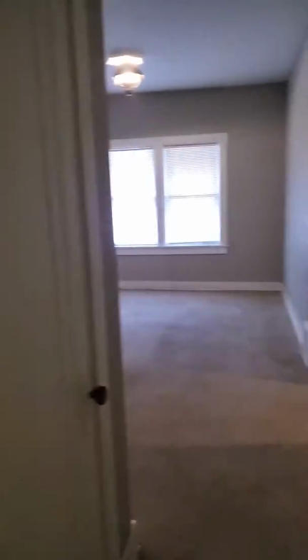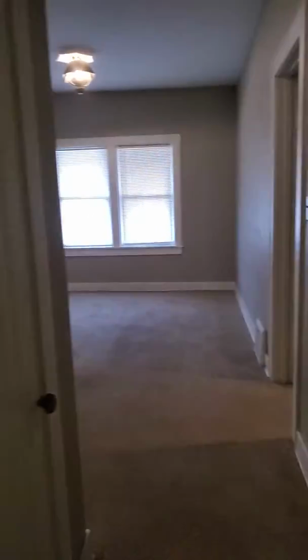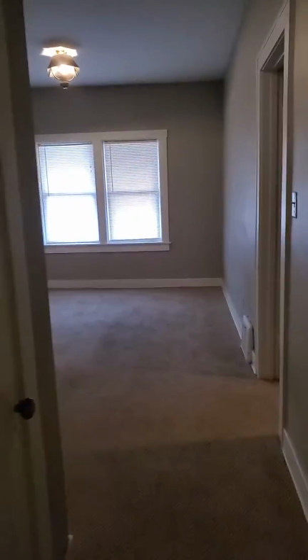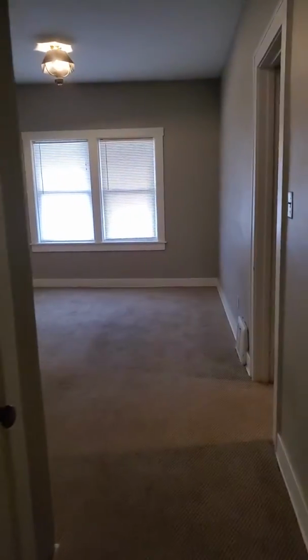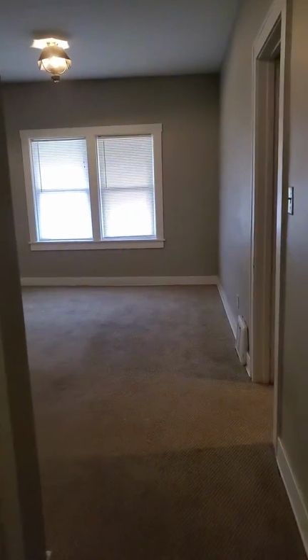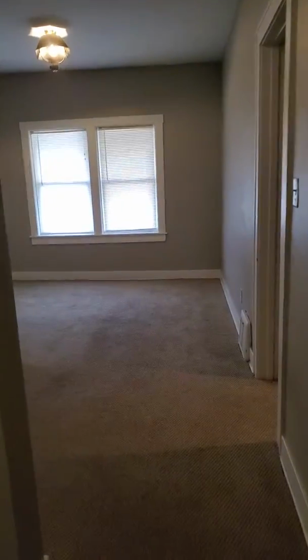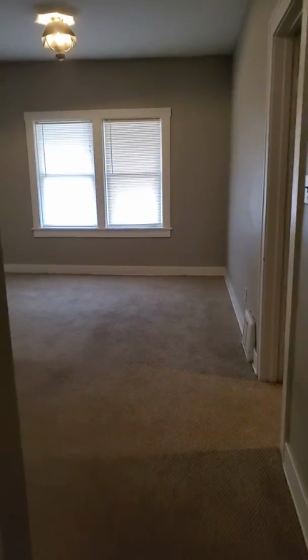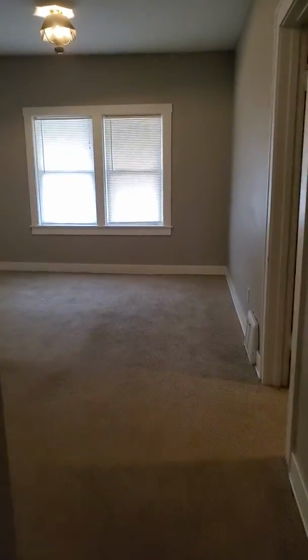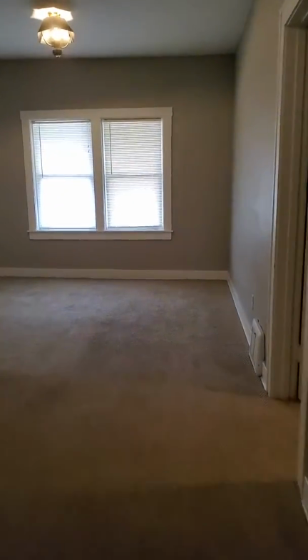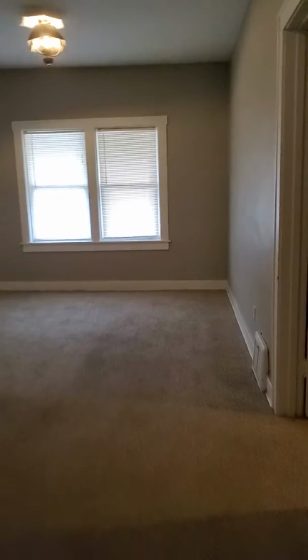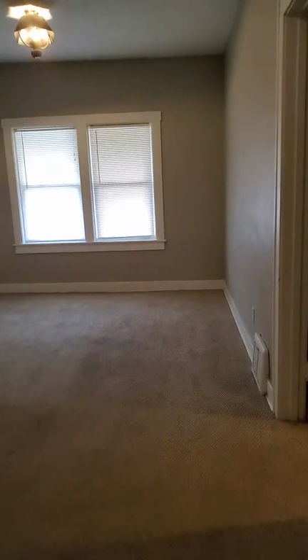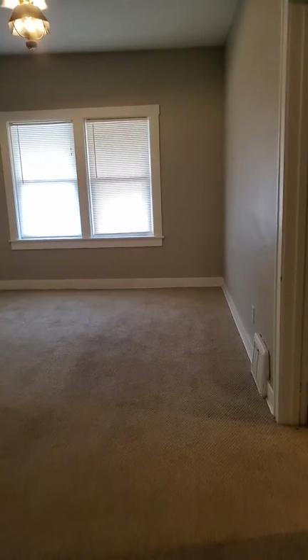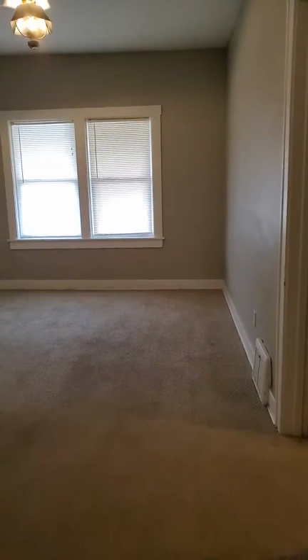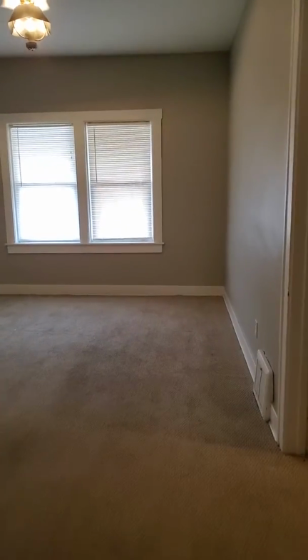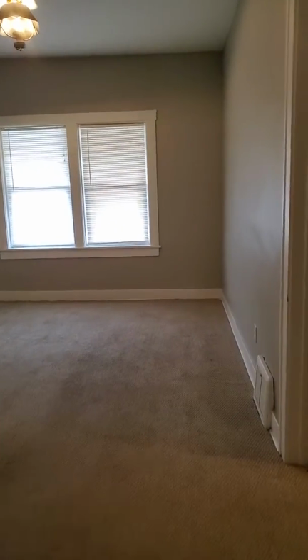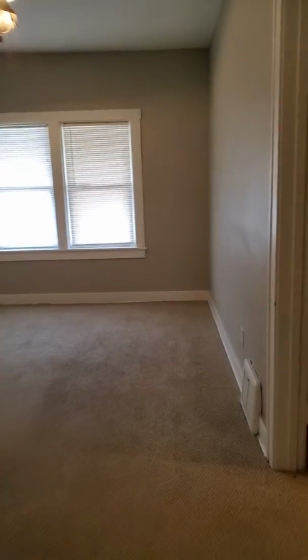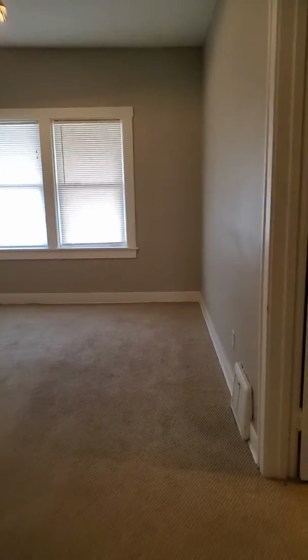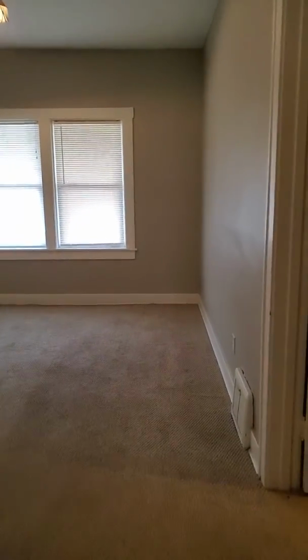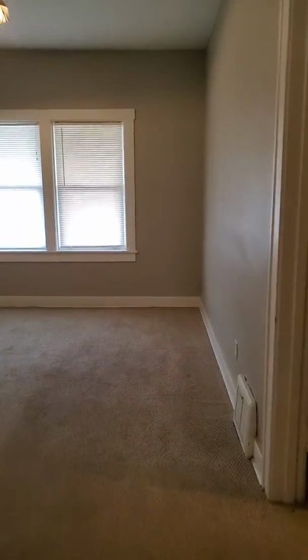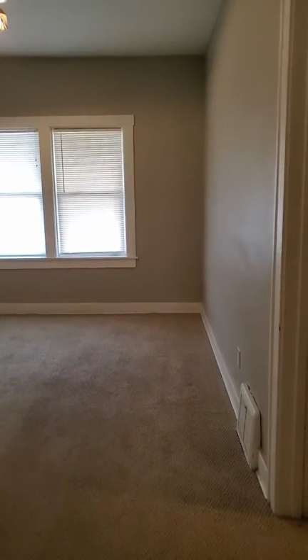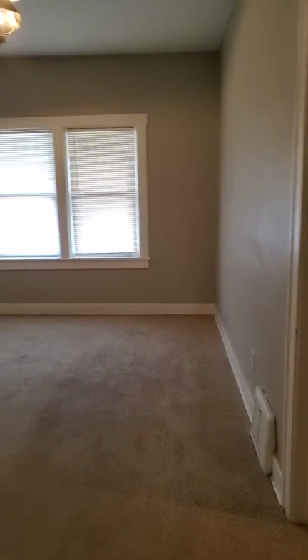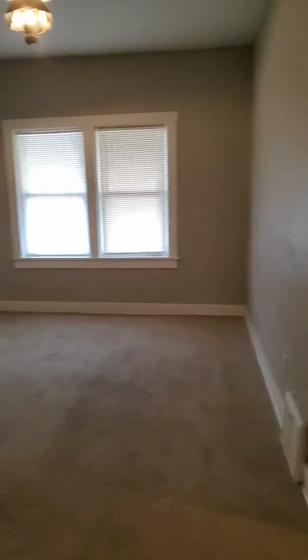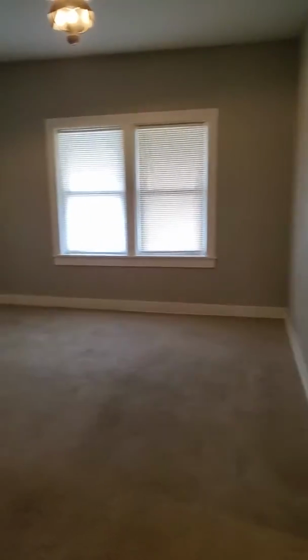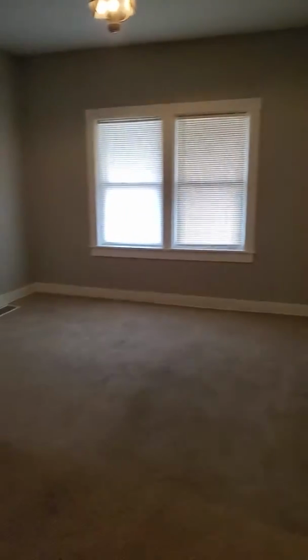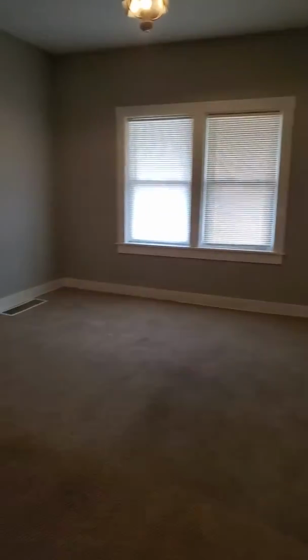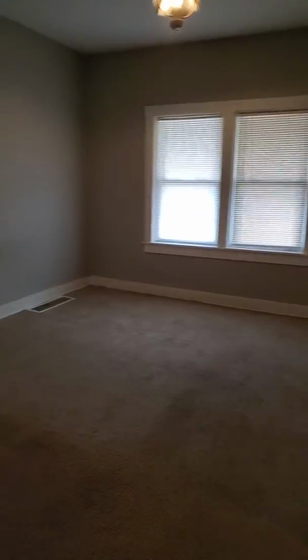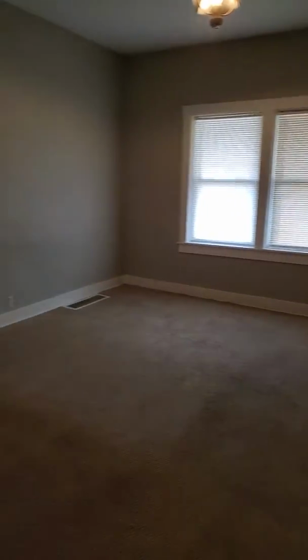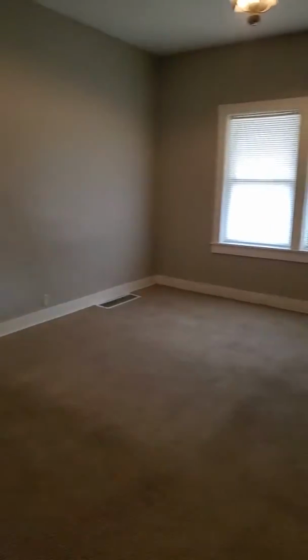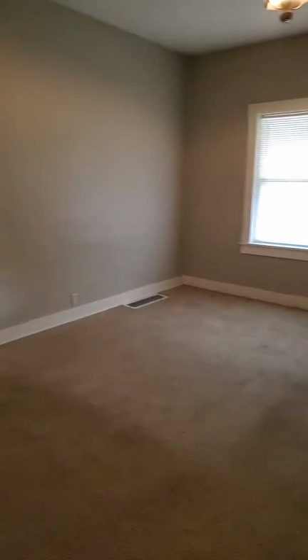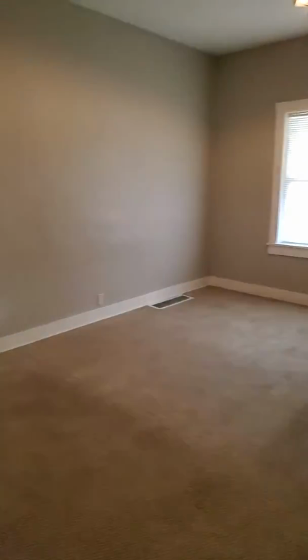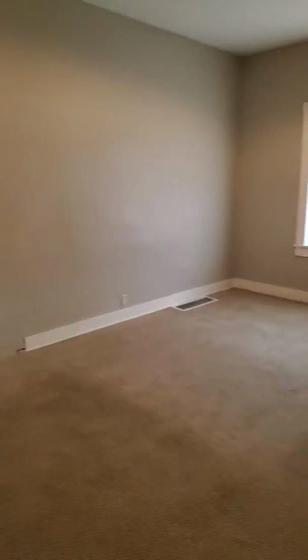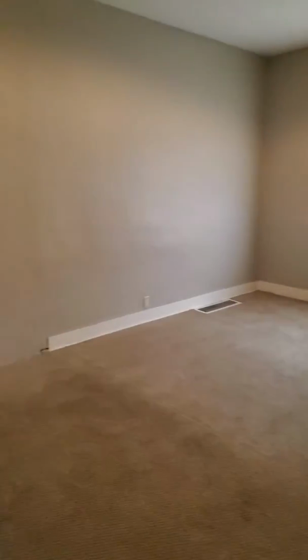The master bedroom offers loads of space. A king size bed will not have a problem fitting in here.